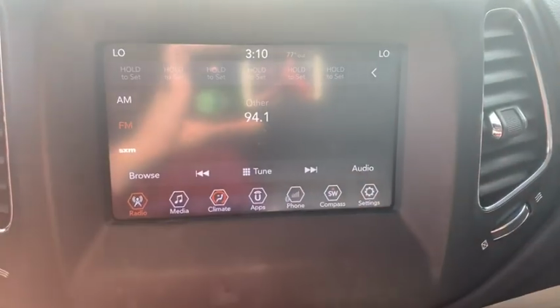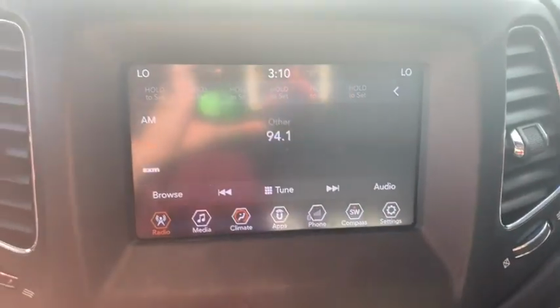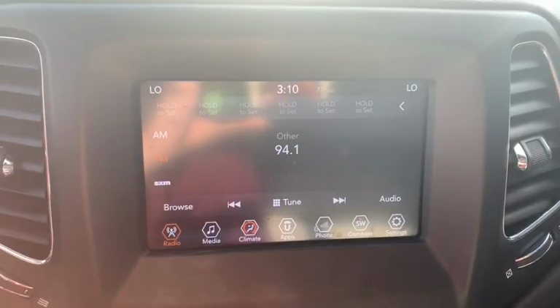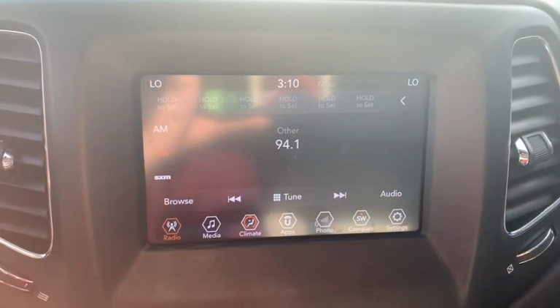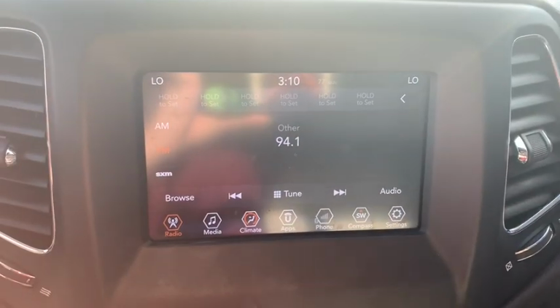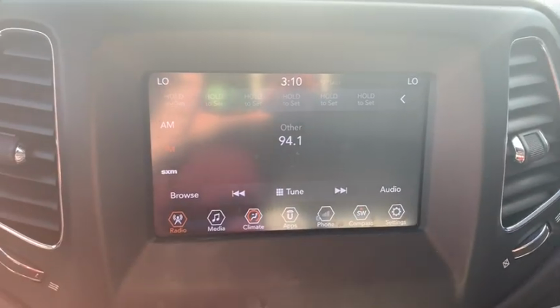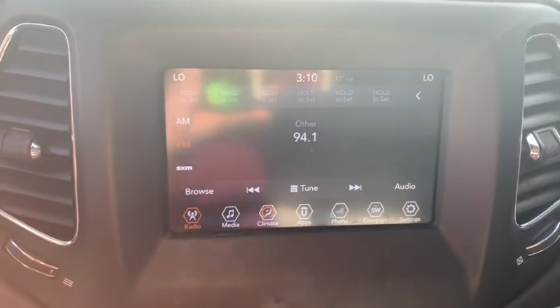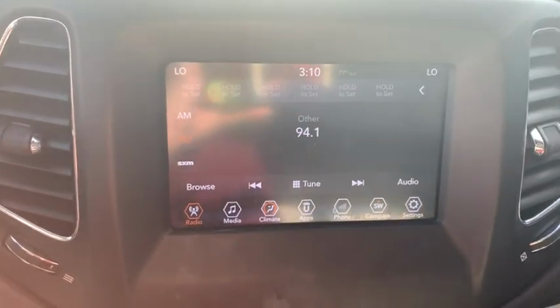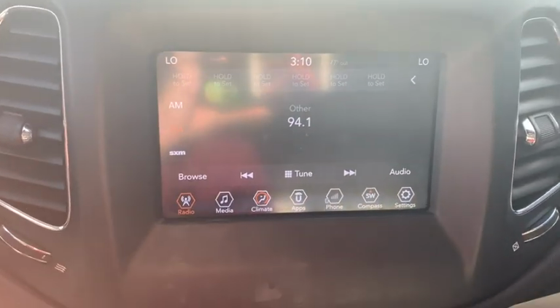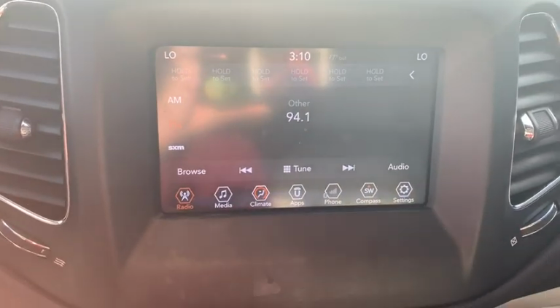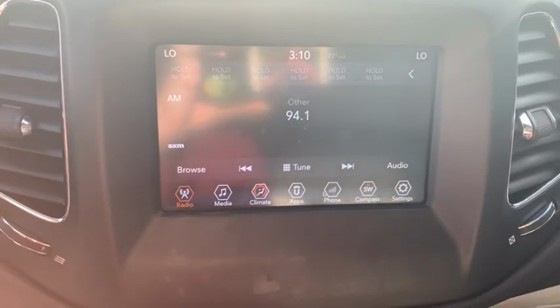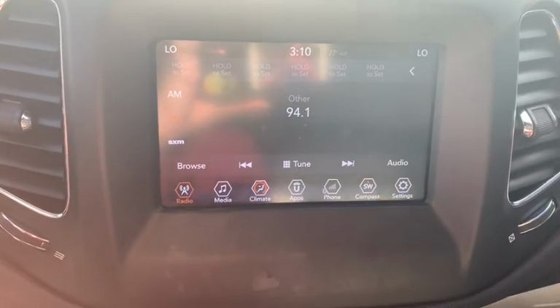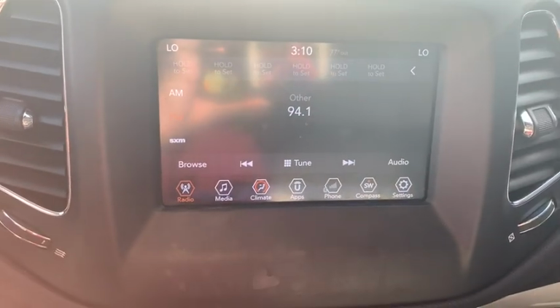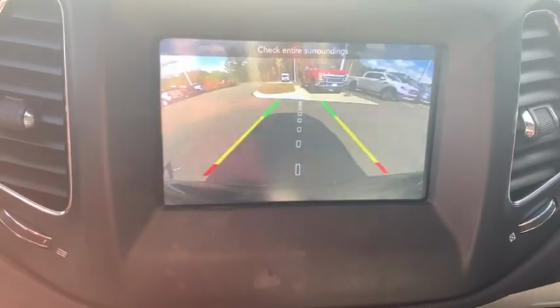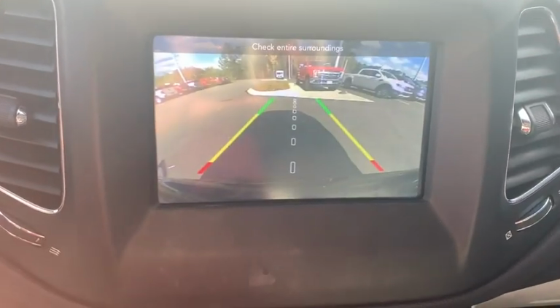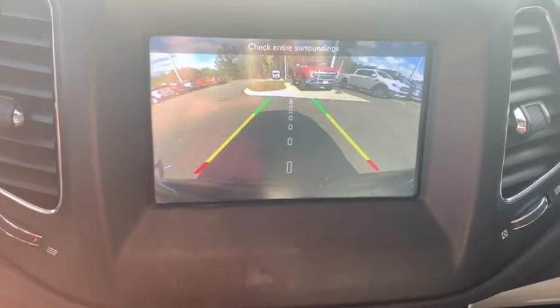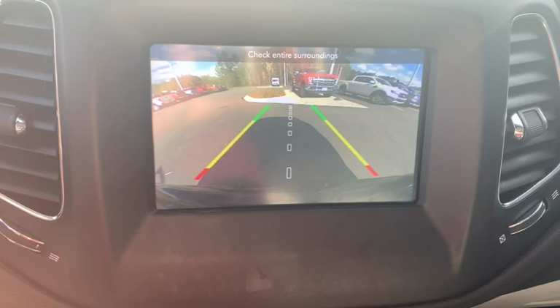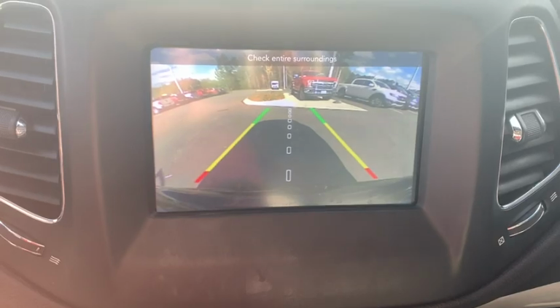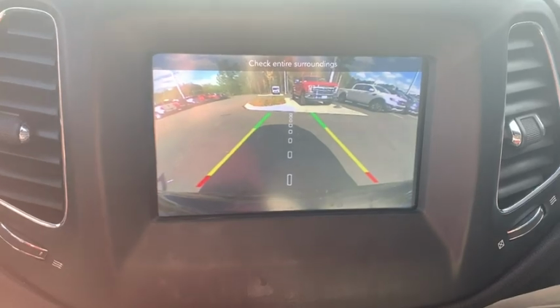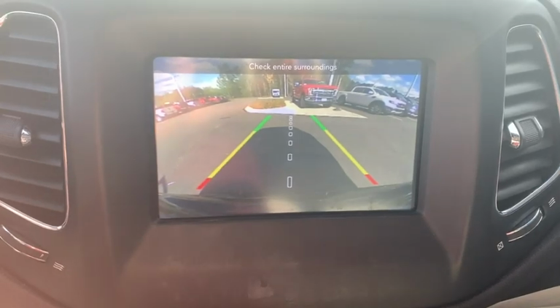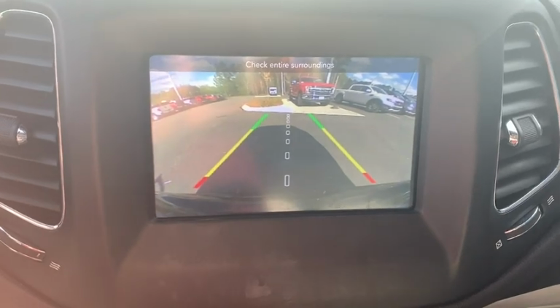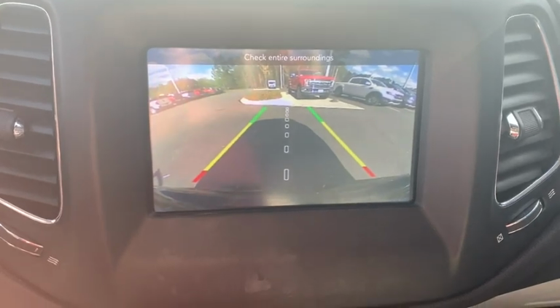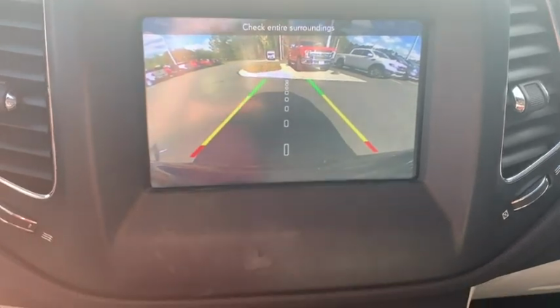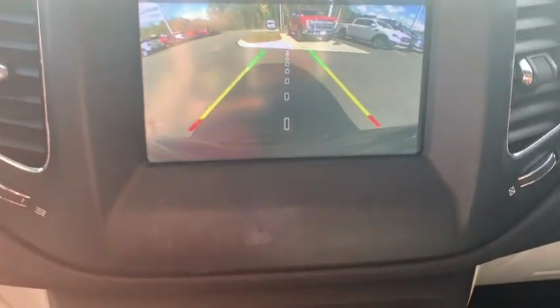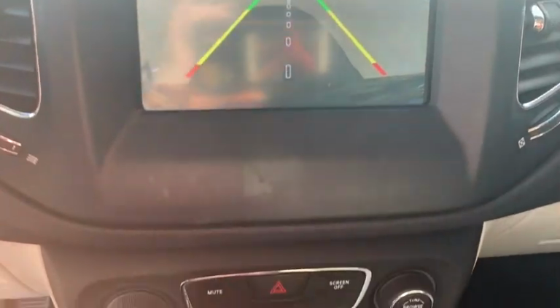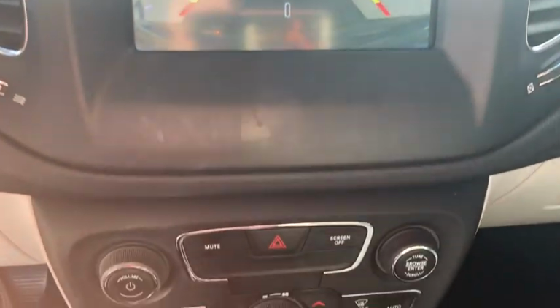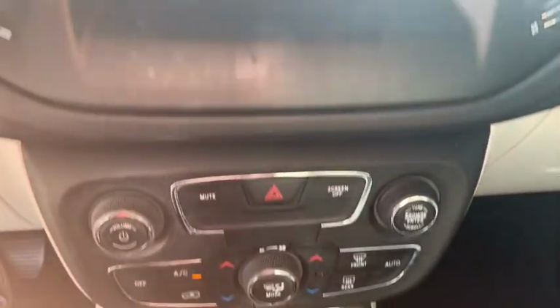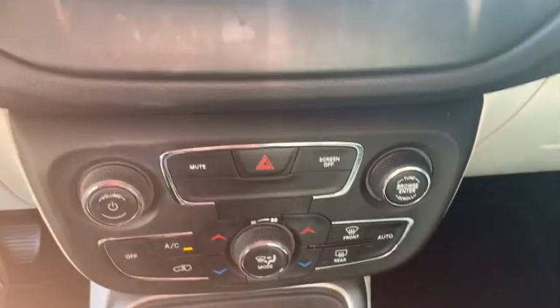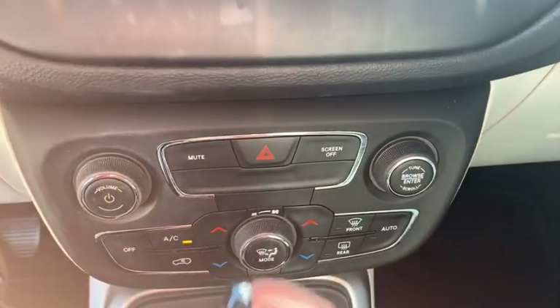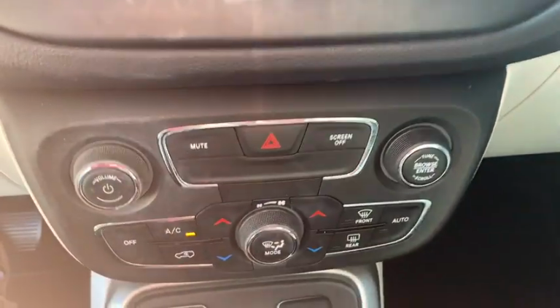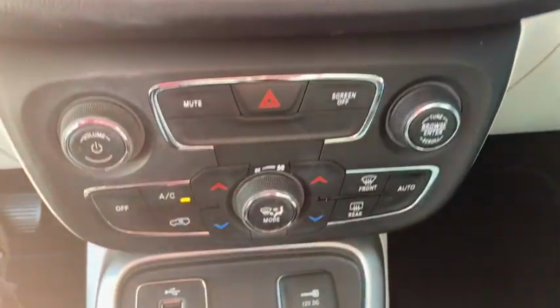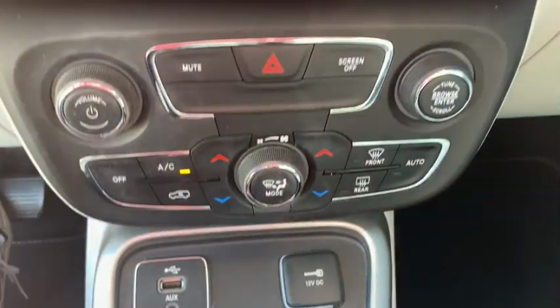Brake assist, panic alarm, overhead console, remote keyless entry, rear window wiper, driver vanity mirror.